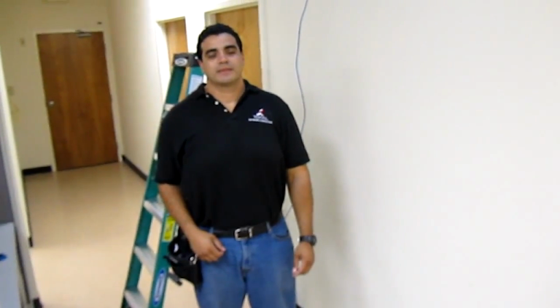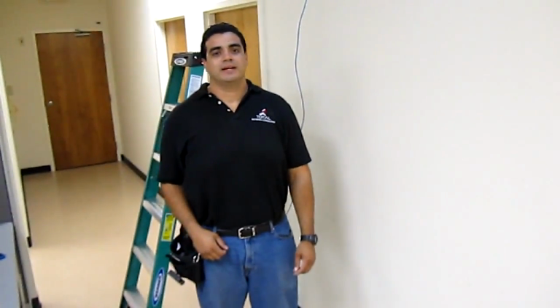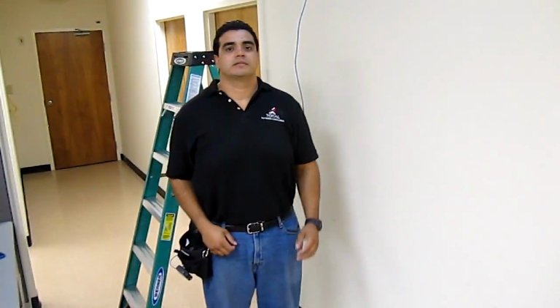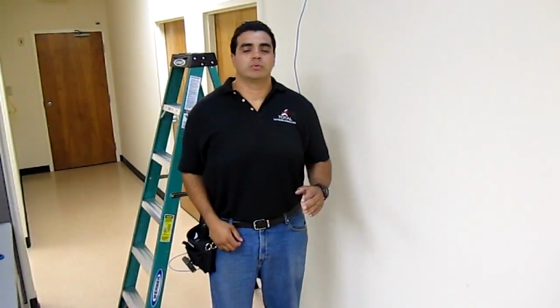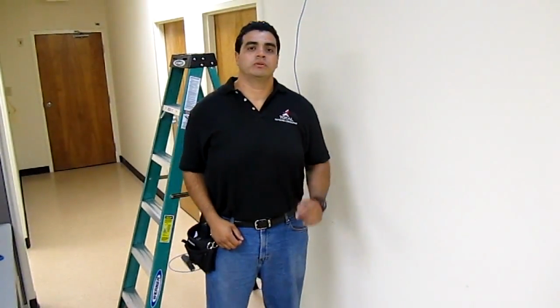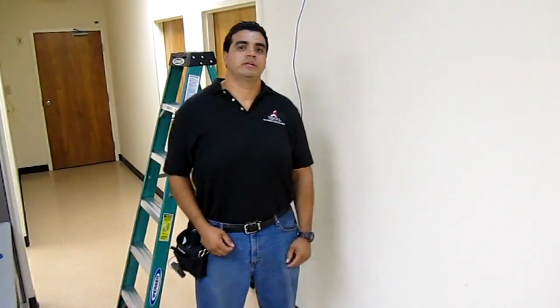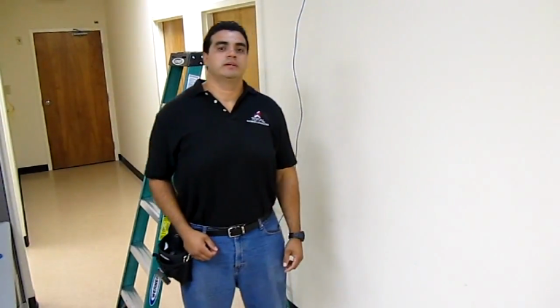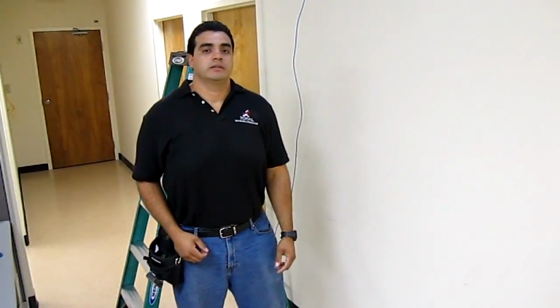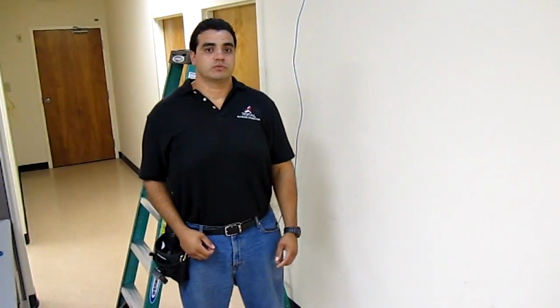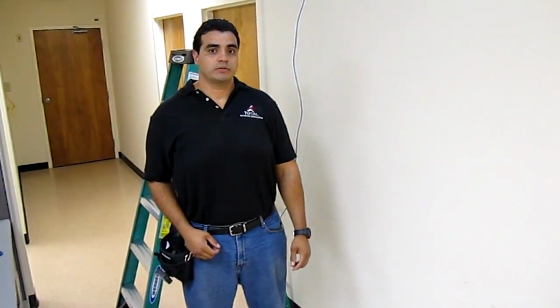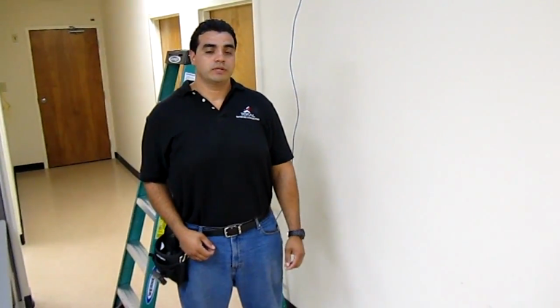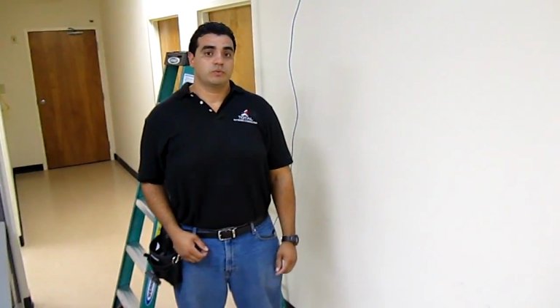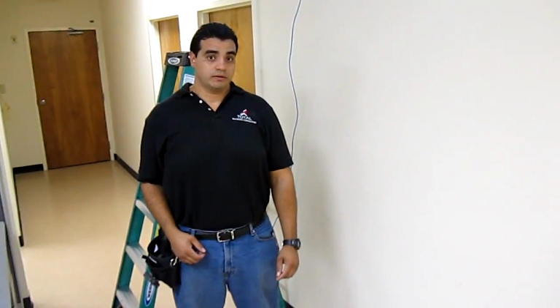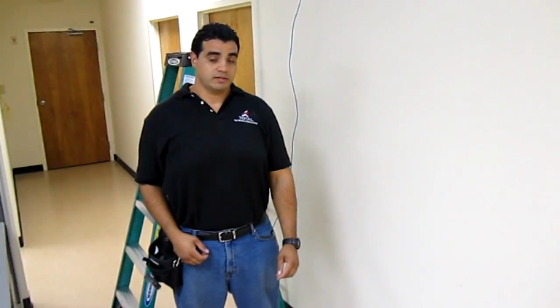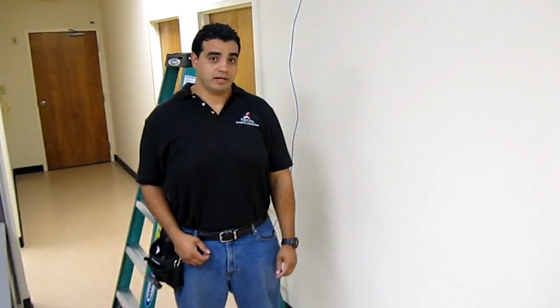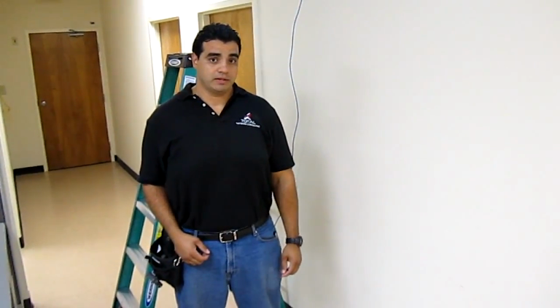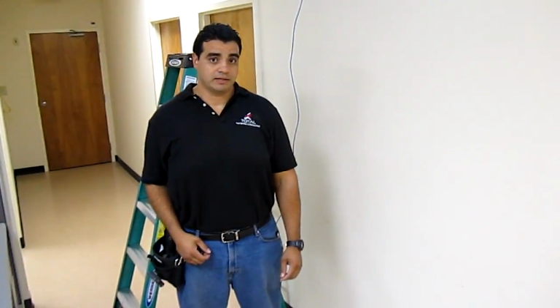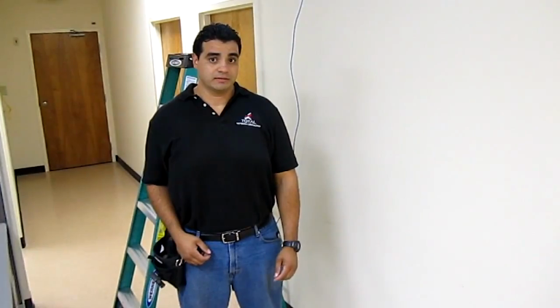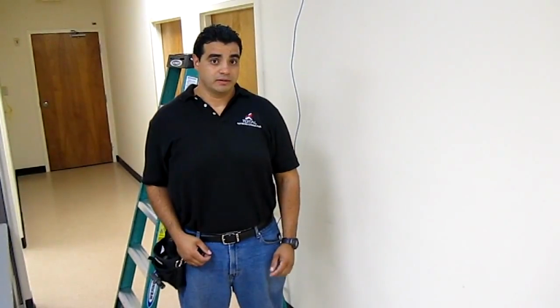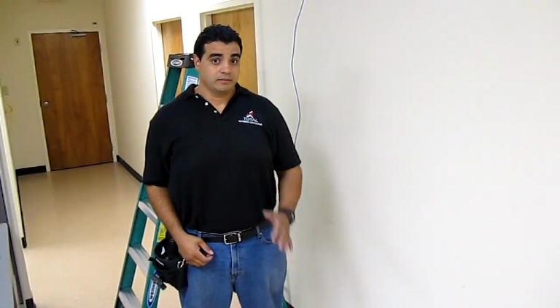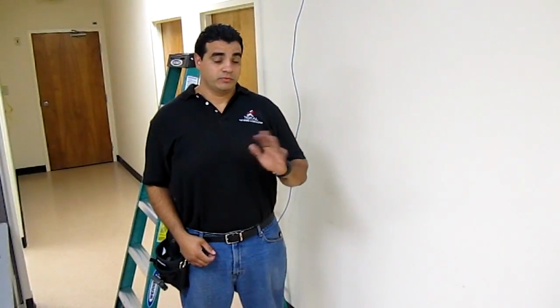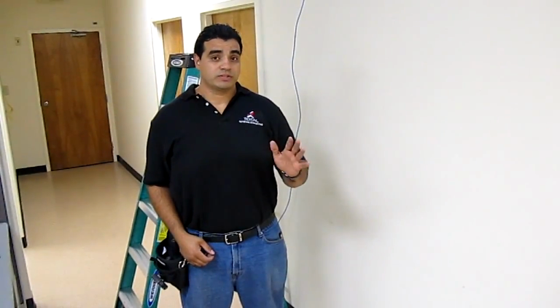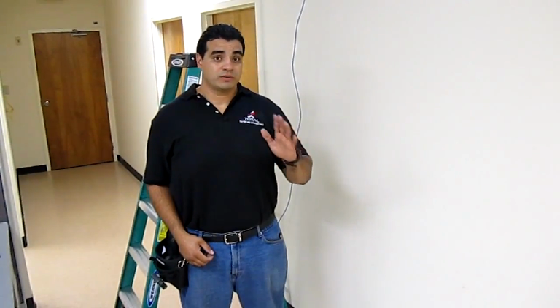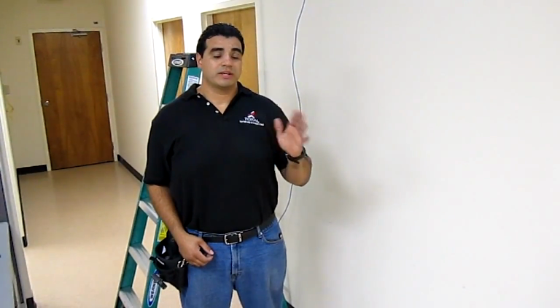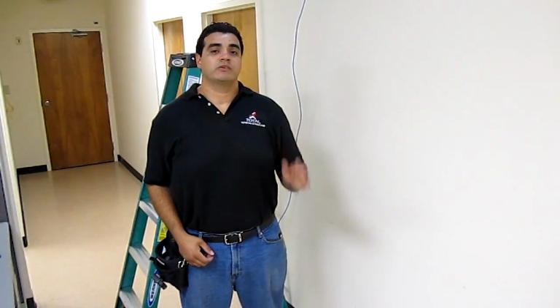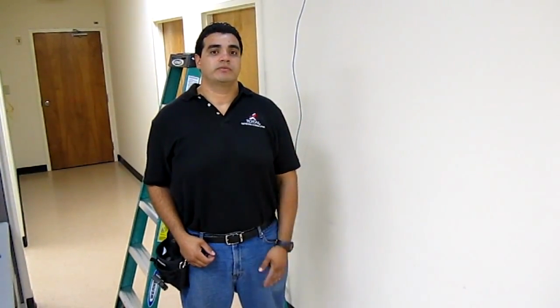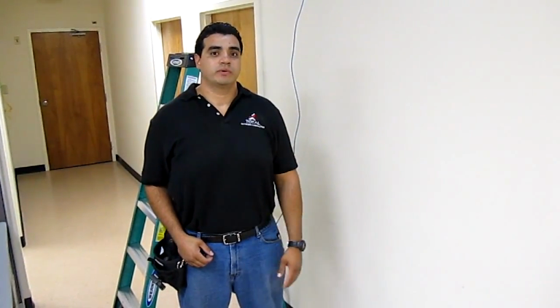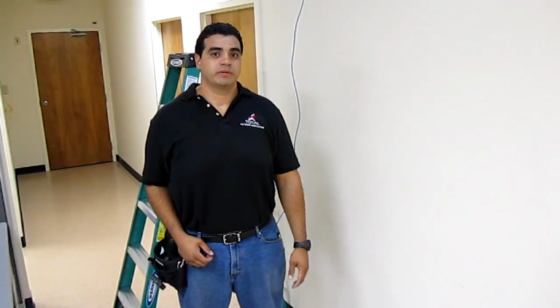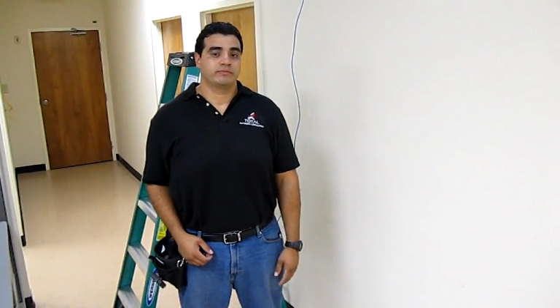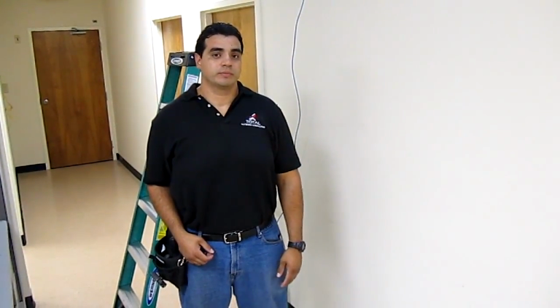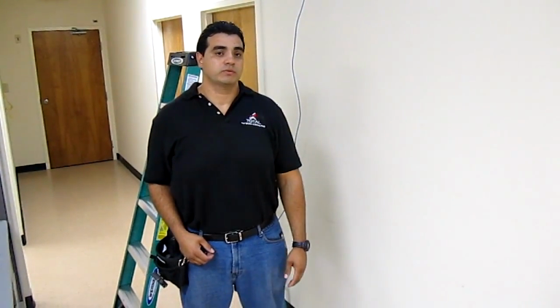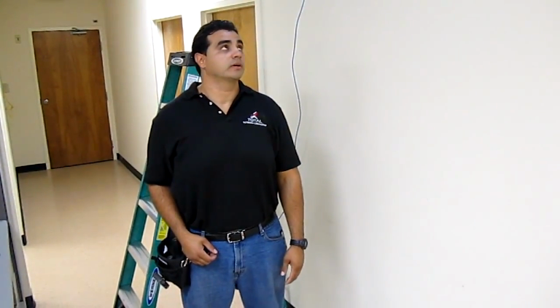Hey guys, Alberto Luna here. This is Round 3 of the 2013 Cabling Icon competition. Before I start, I want to thank everybody for voting for me so far.